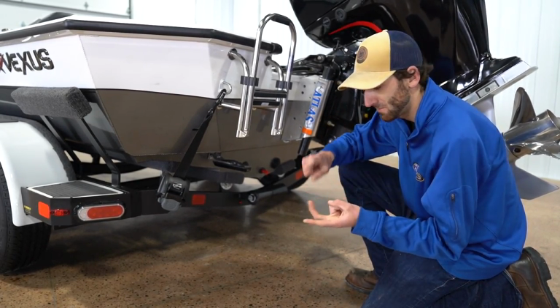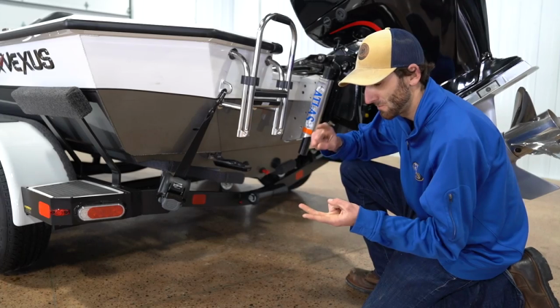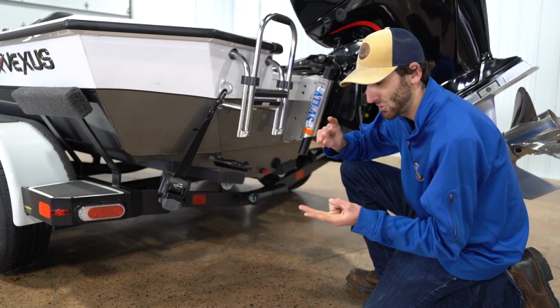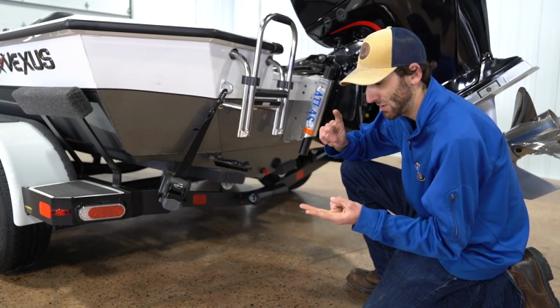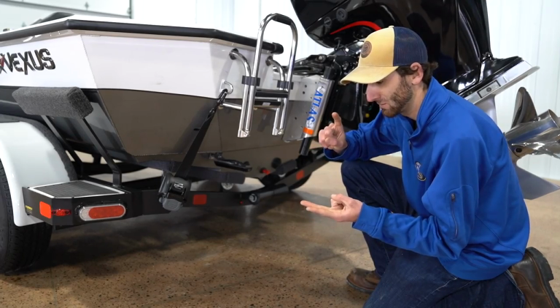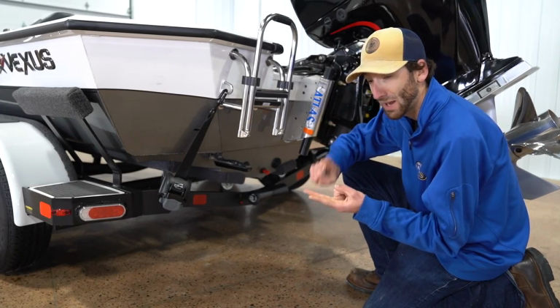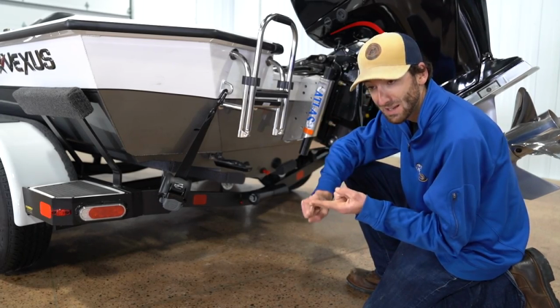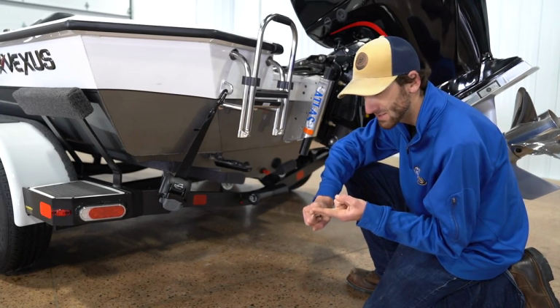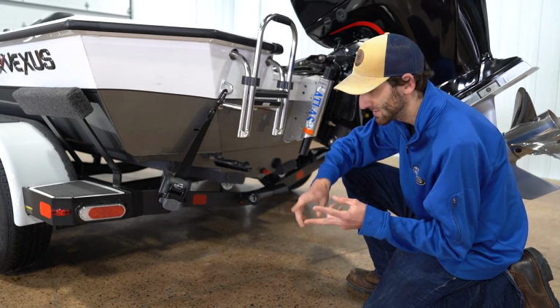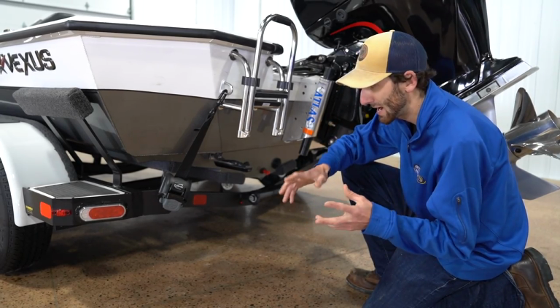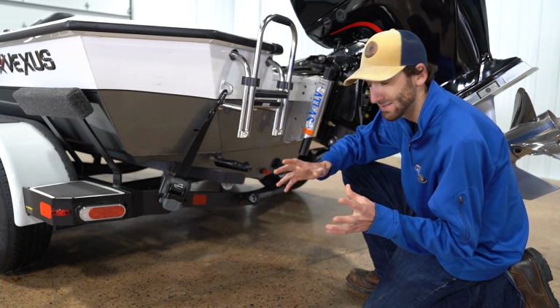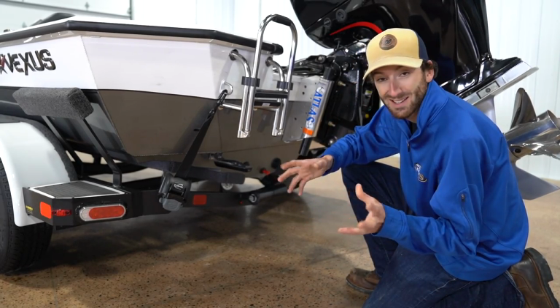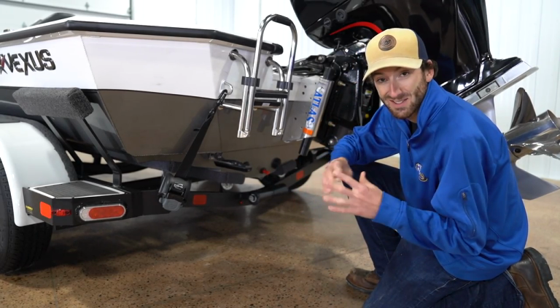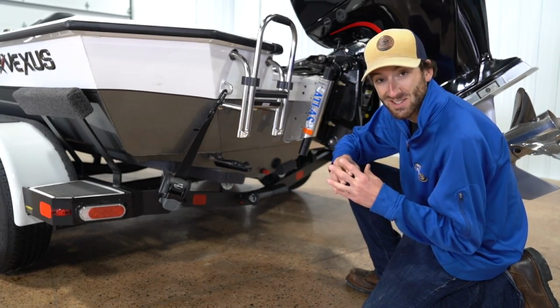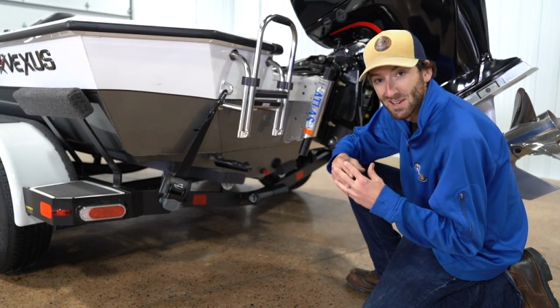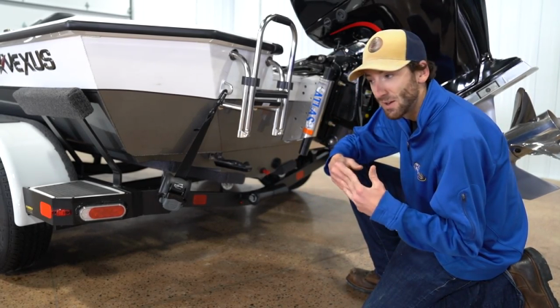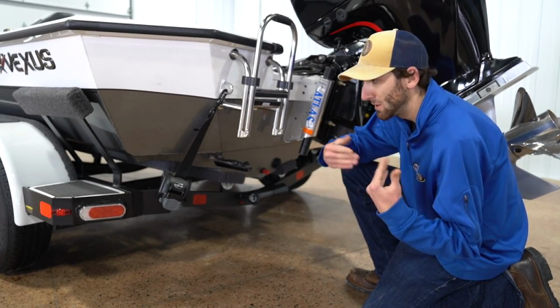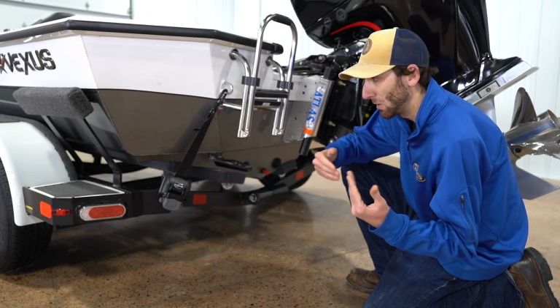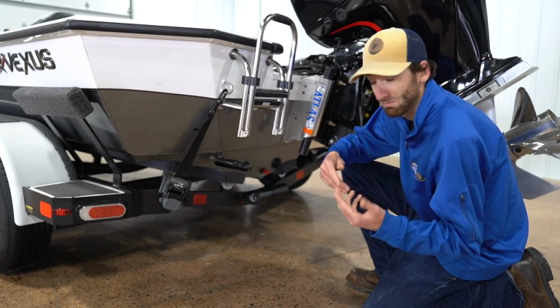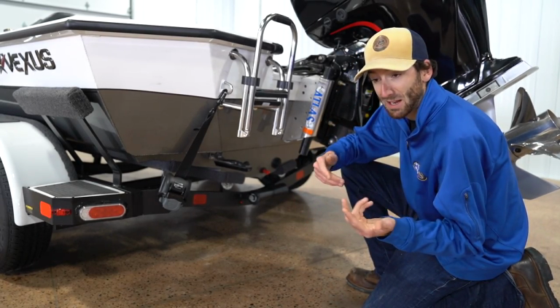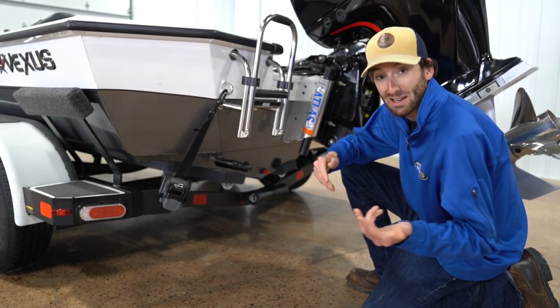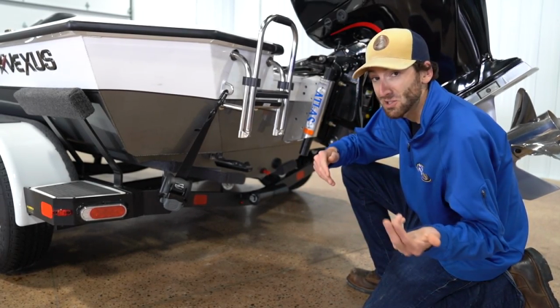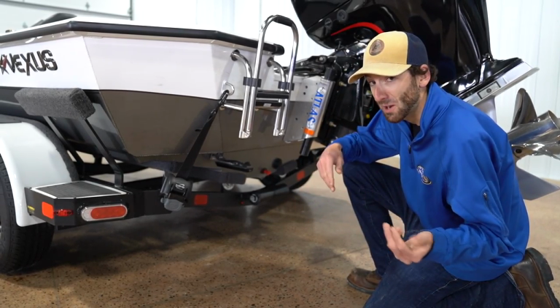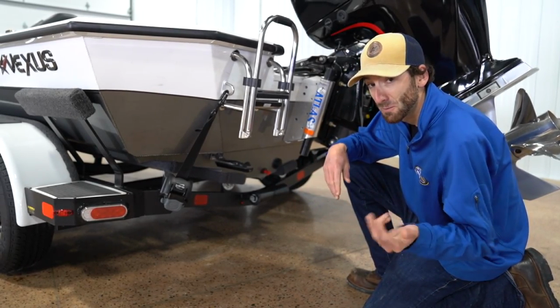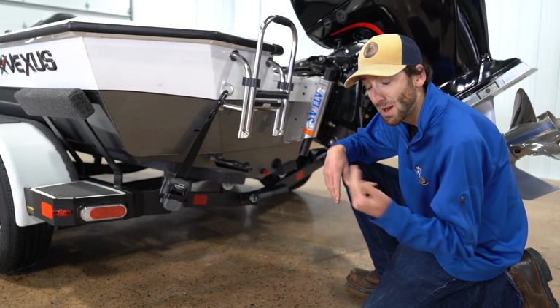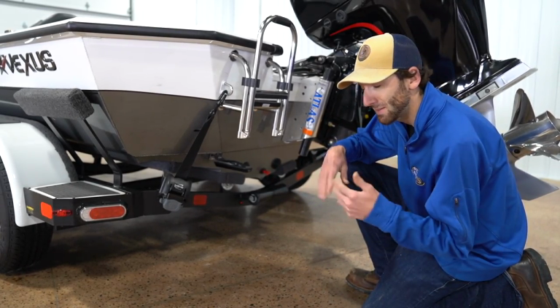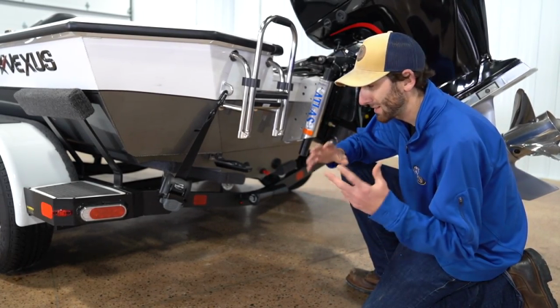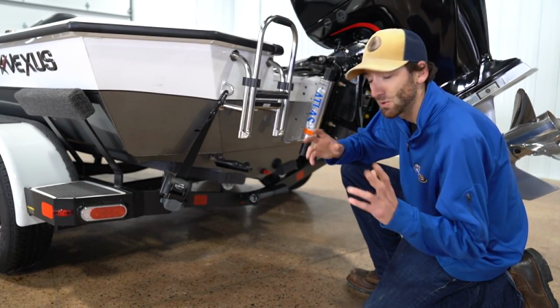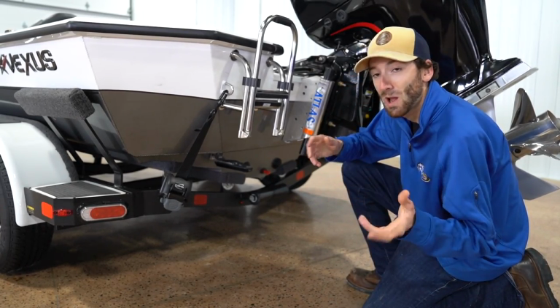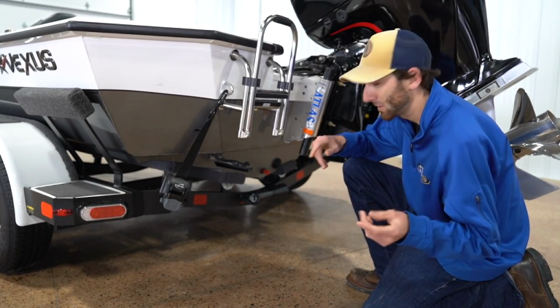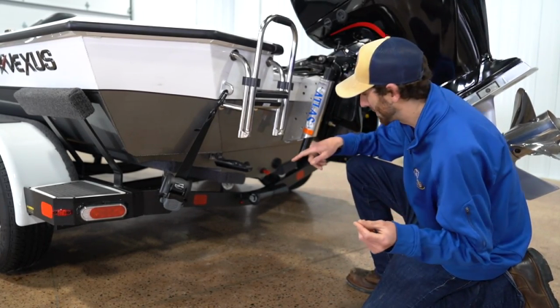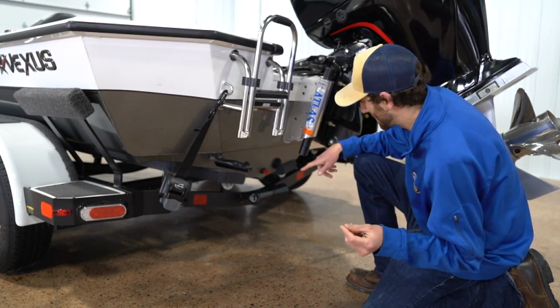The handling is absolutely fiberglass-like compared to most aluminum boats, which you typically get a ton of slide with. This hull at 55 miles an hour grabs and does exactly what you tell it to do. That makes it a very safe boat to run and very nimble — which if you're fishing rivers or fishing lakes, that can get you out of a bind.